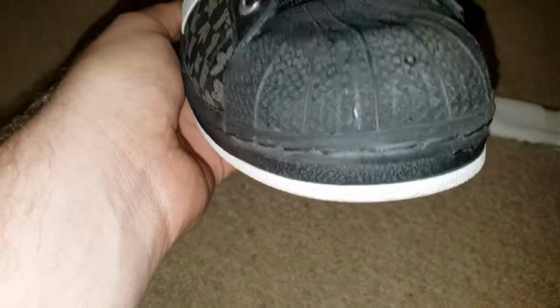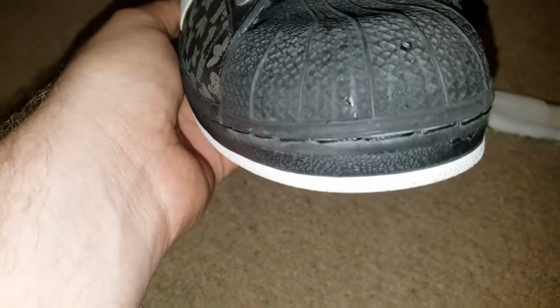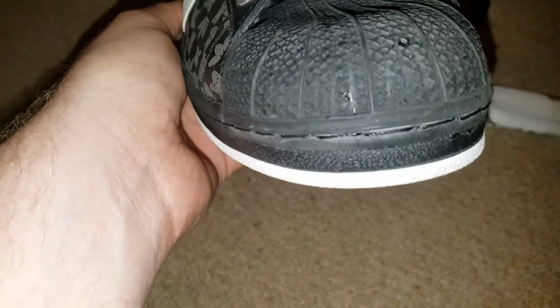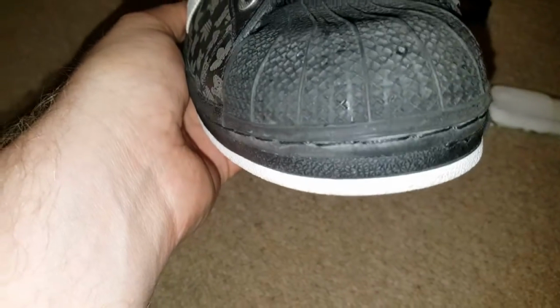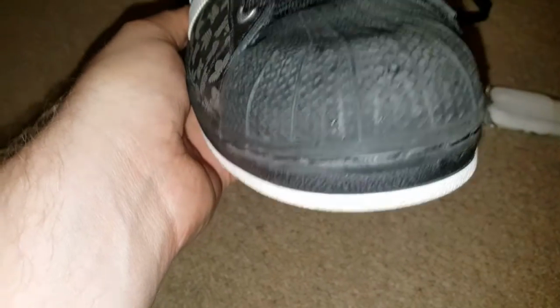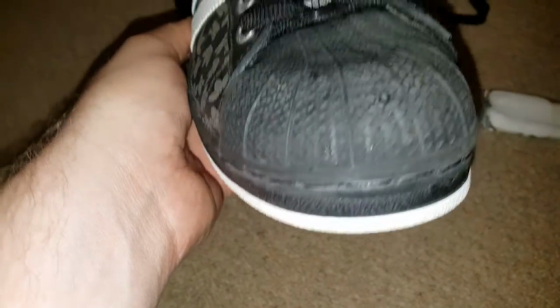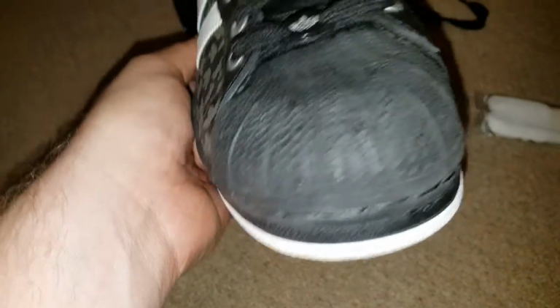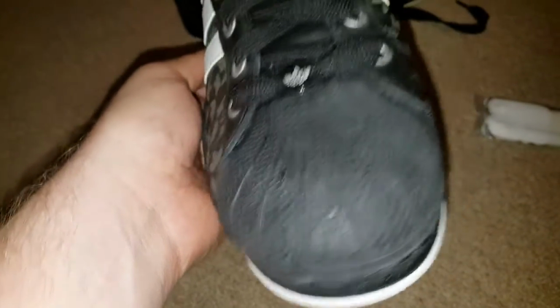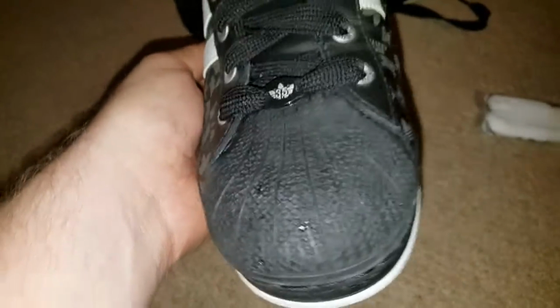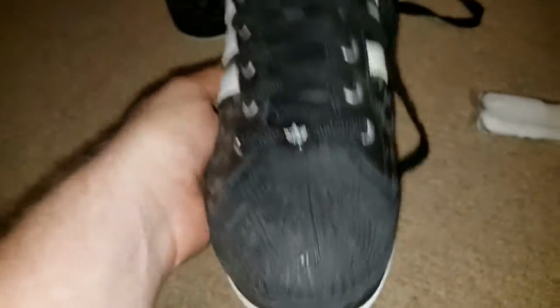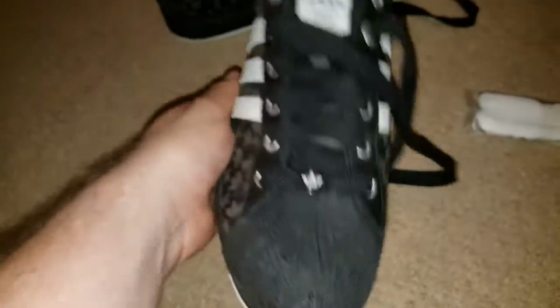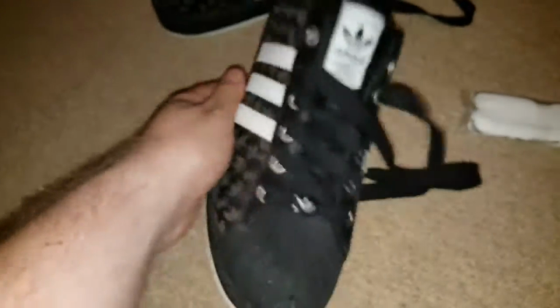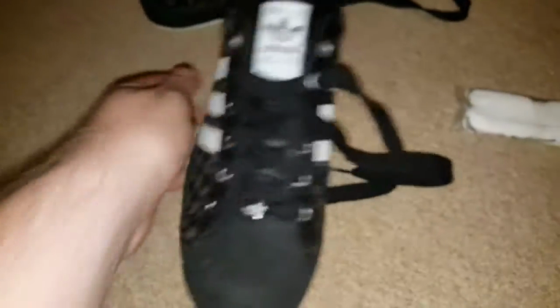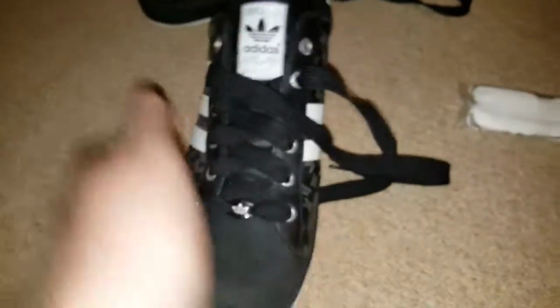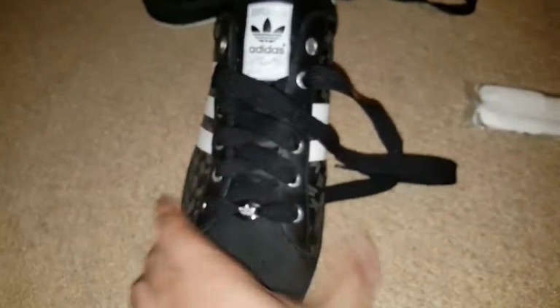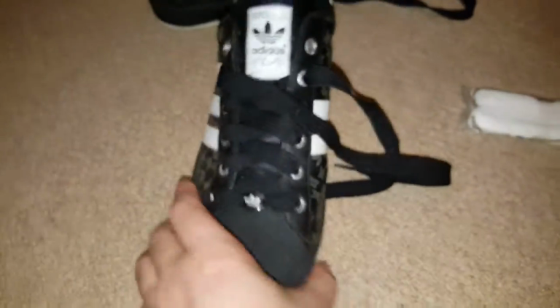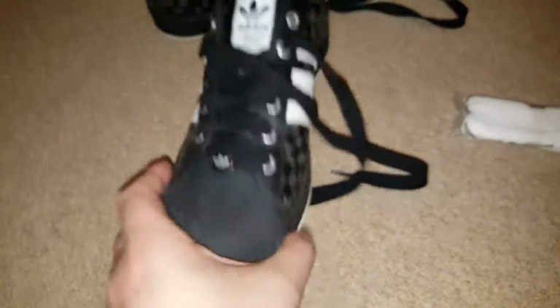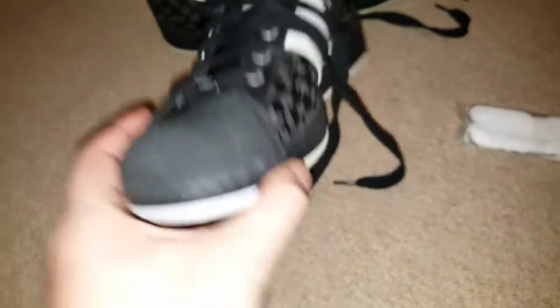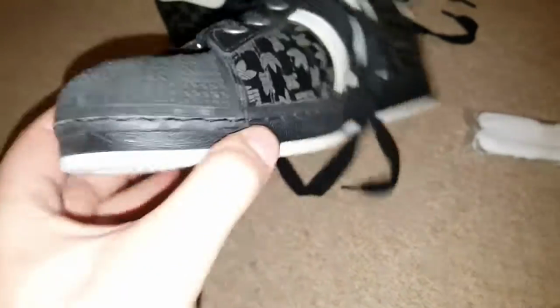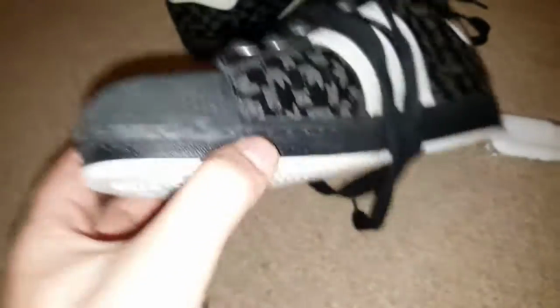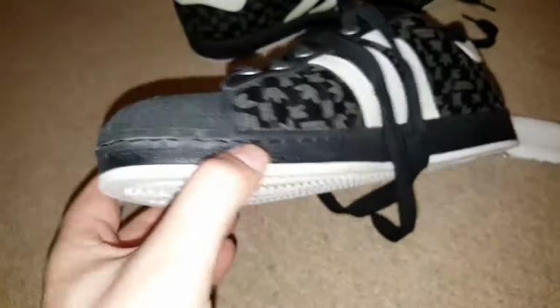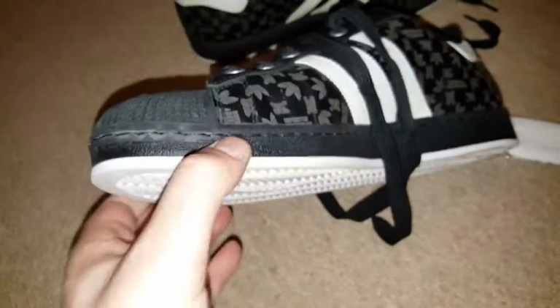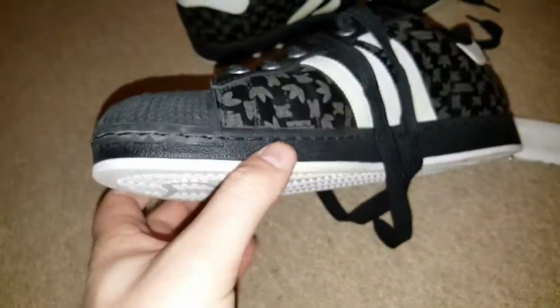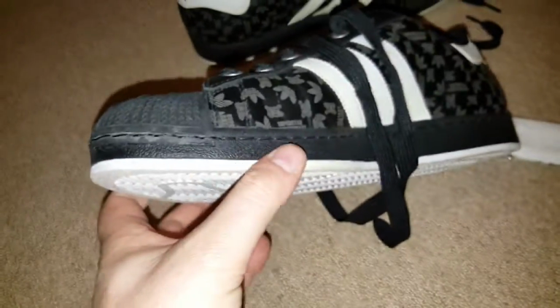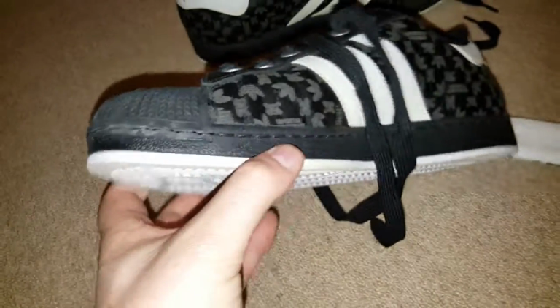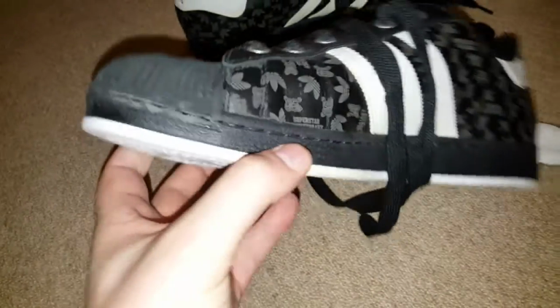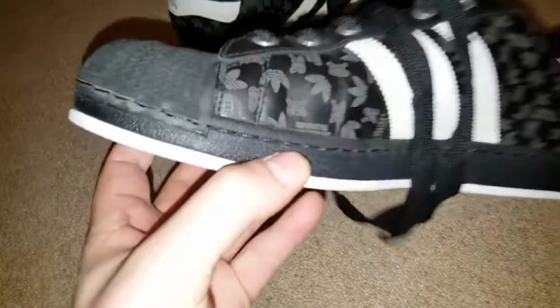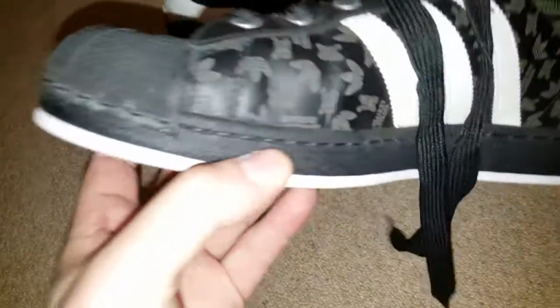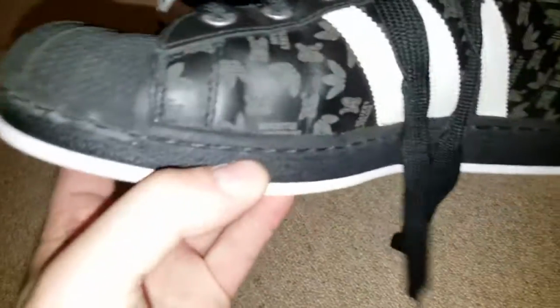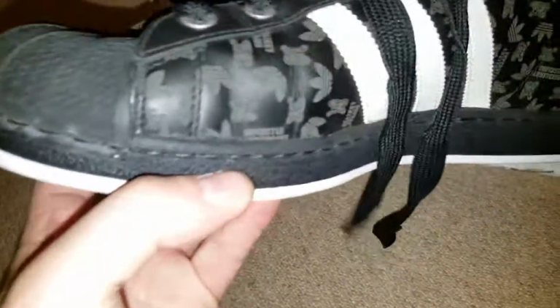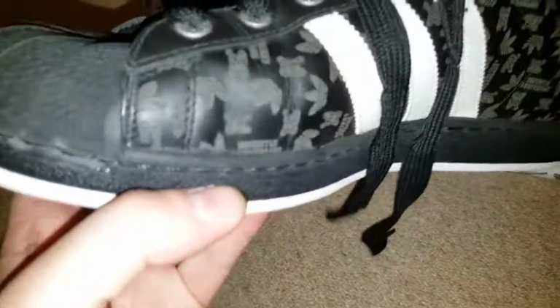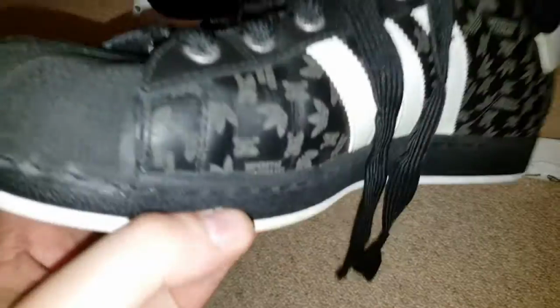Black toe cap — always nice. I don't have as many black toe-capped ones as I probably should.